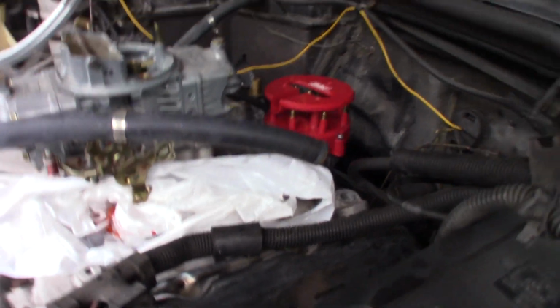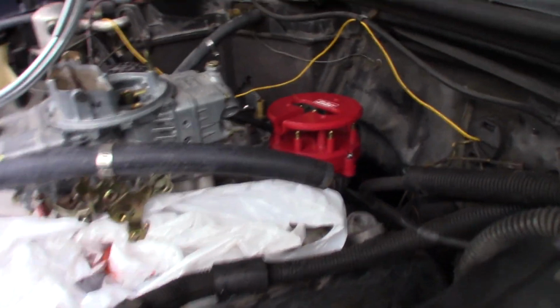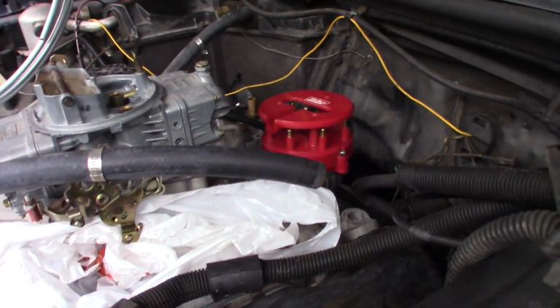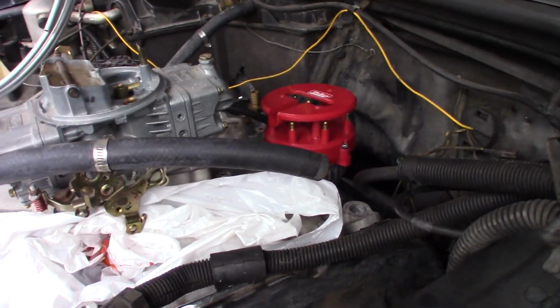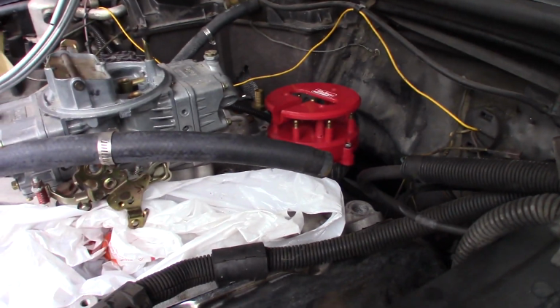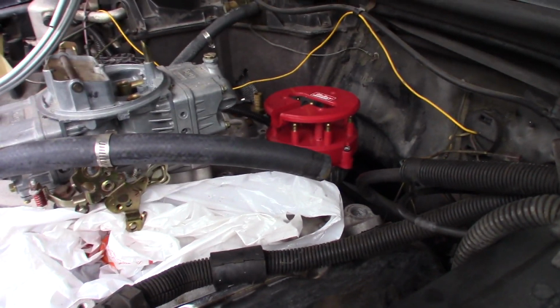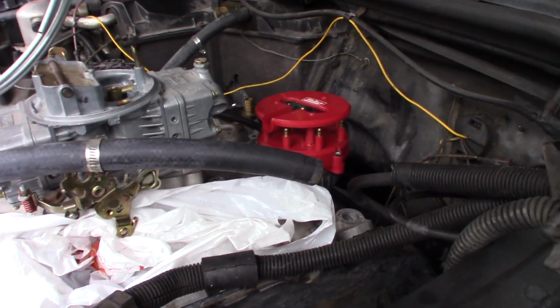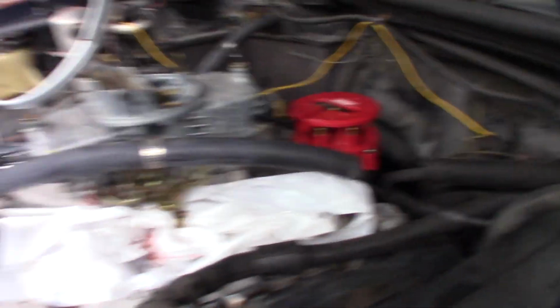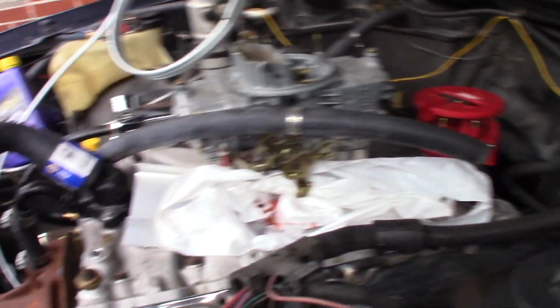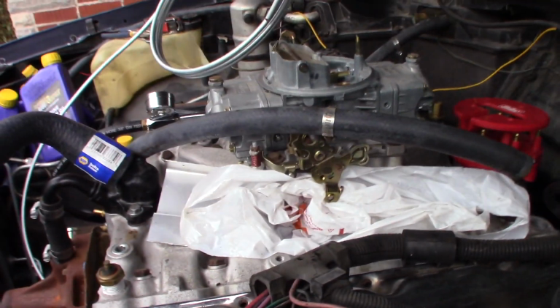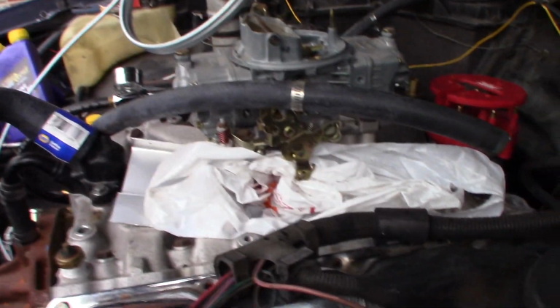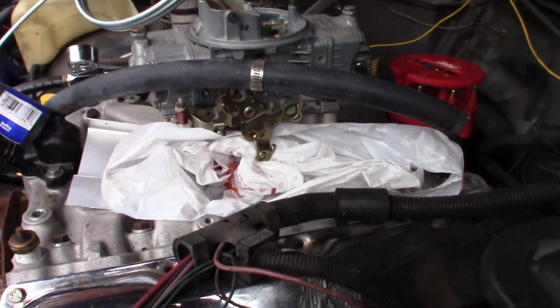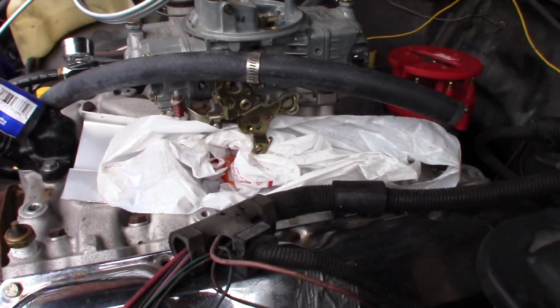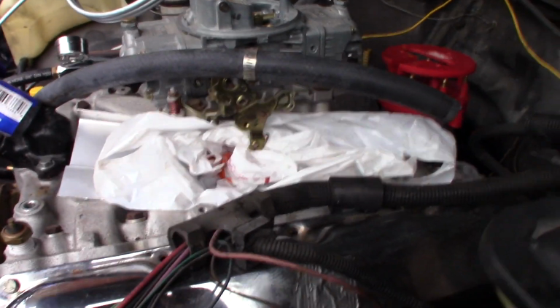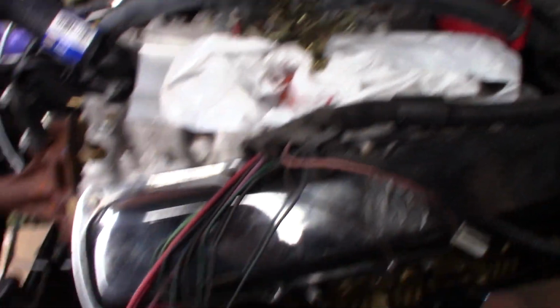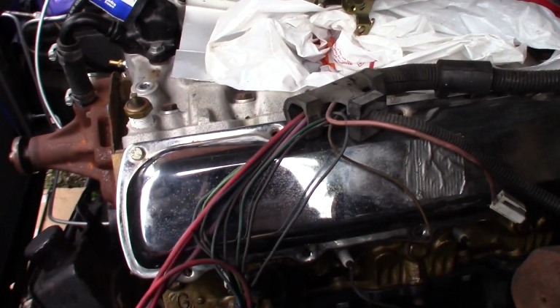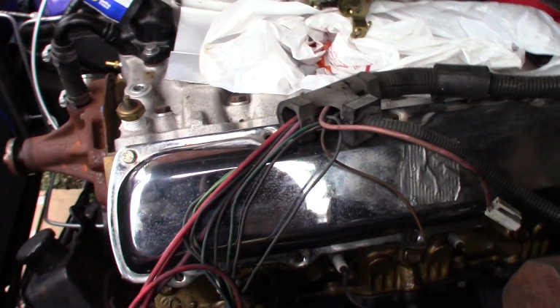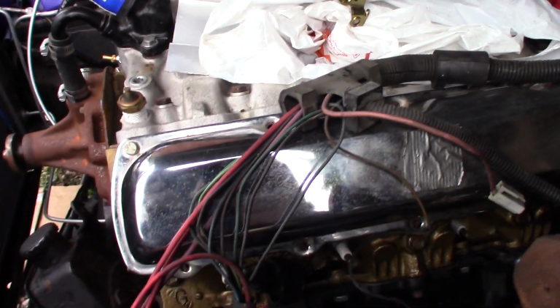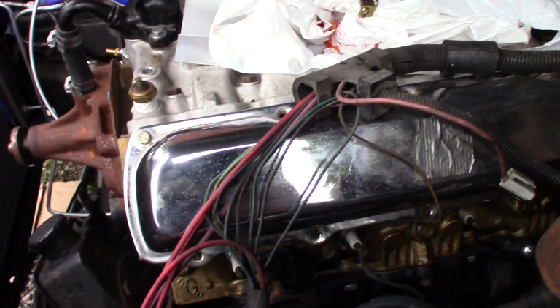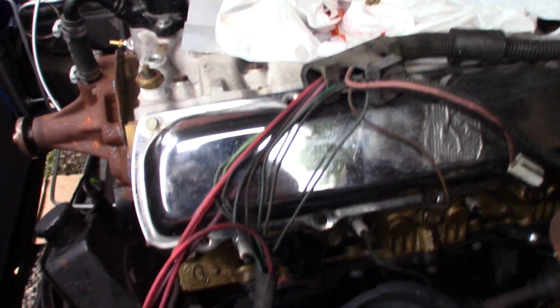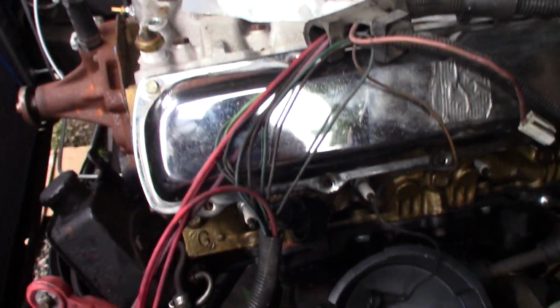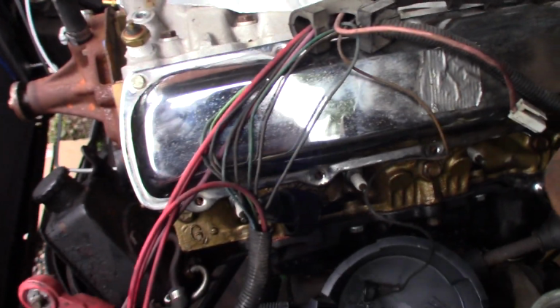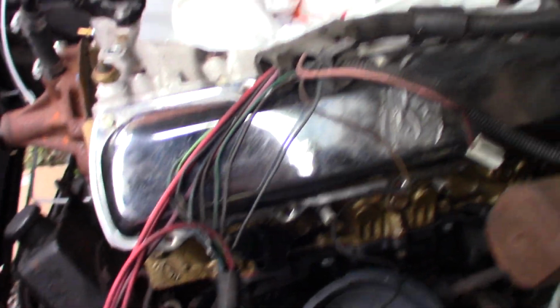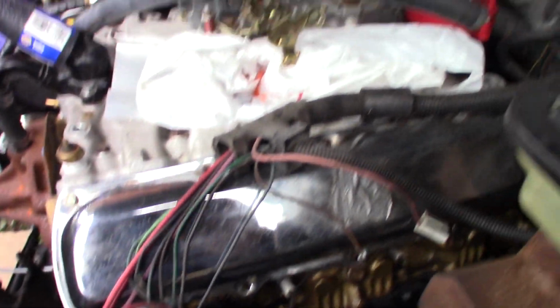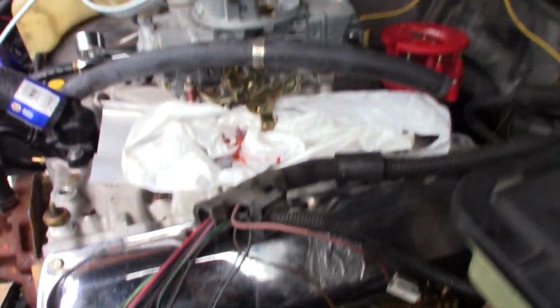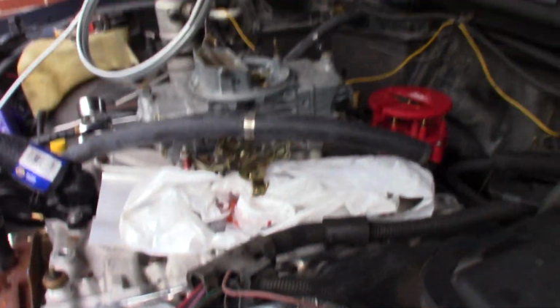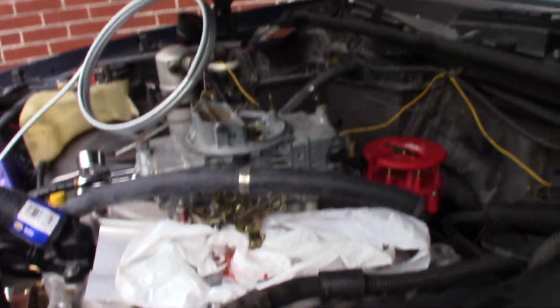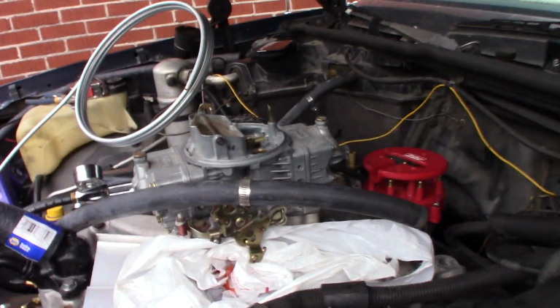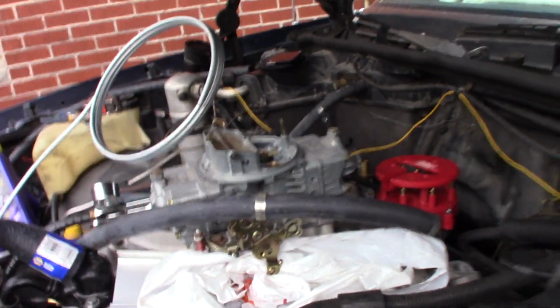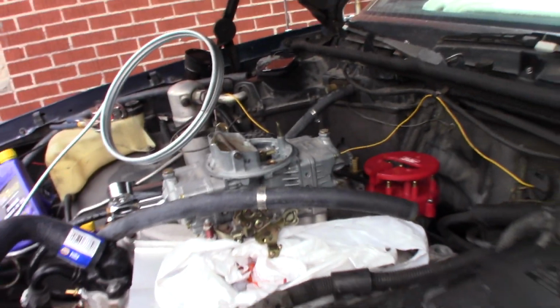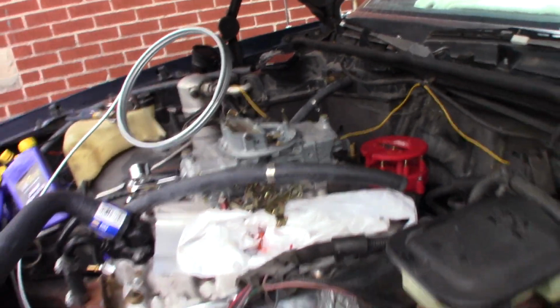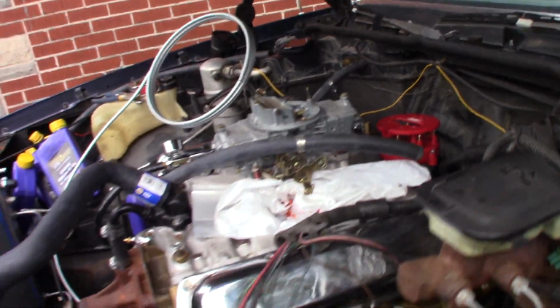Distributor's in. Carb's on. Cam's in. We've primed it already.